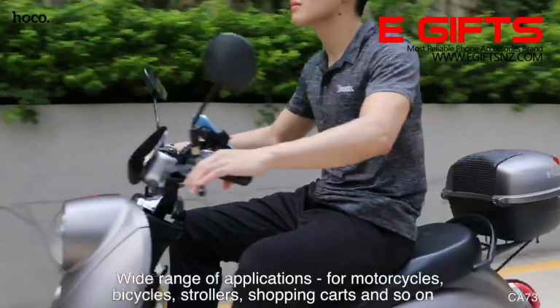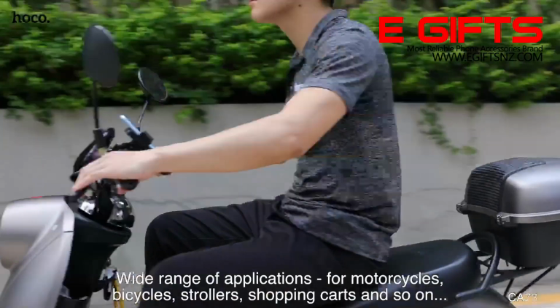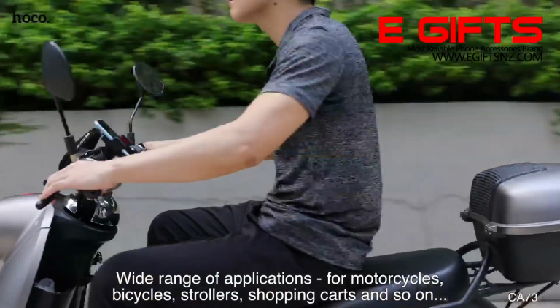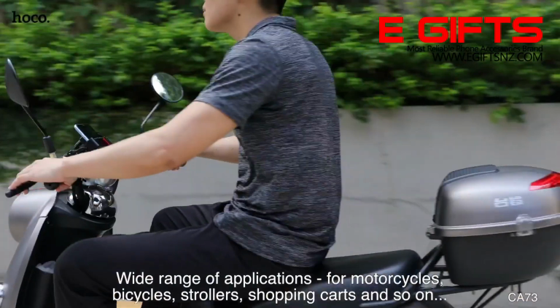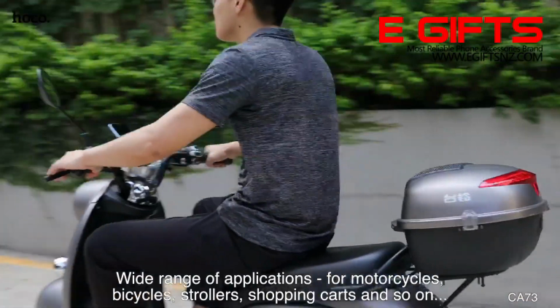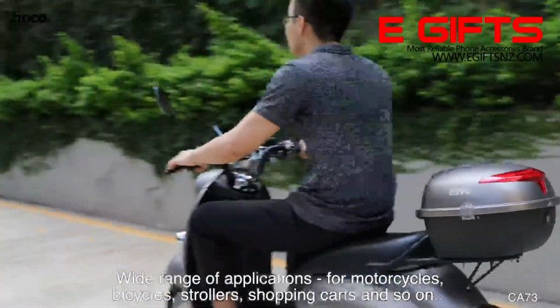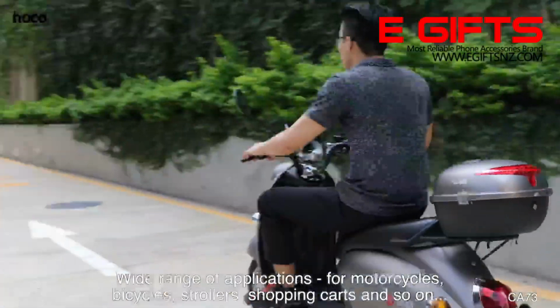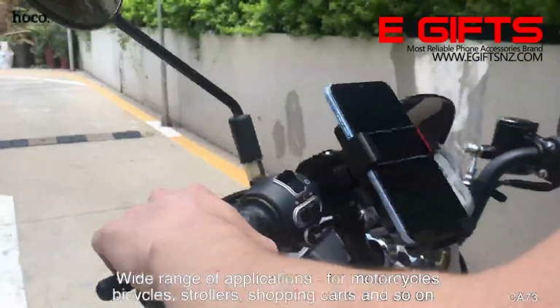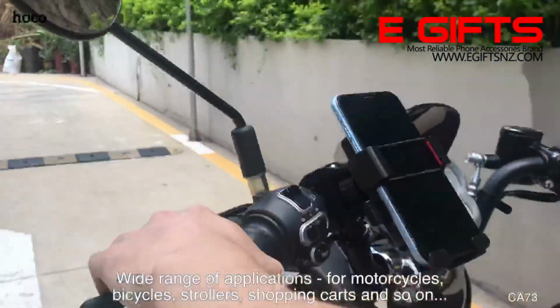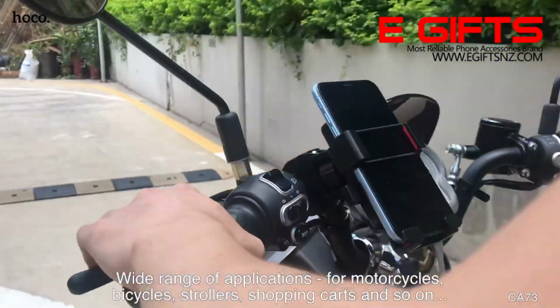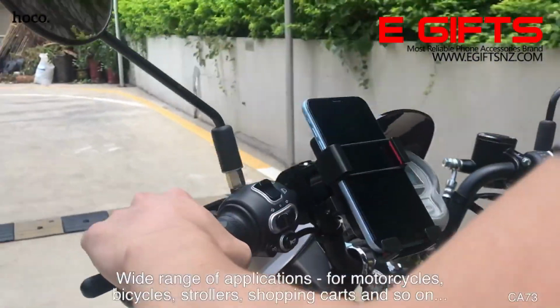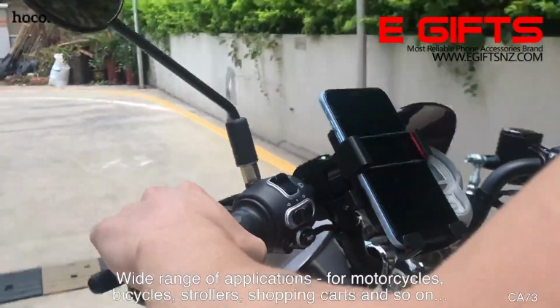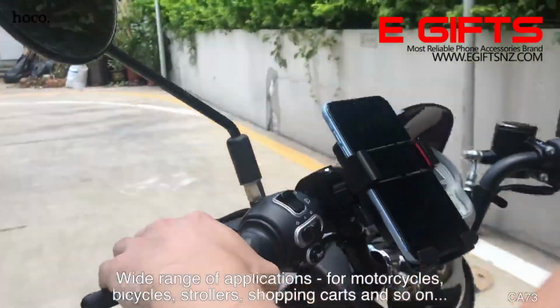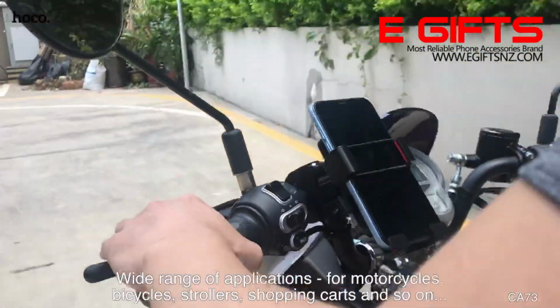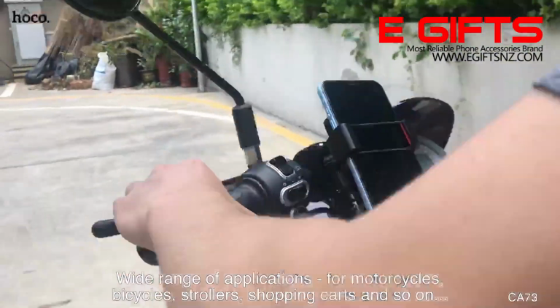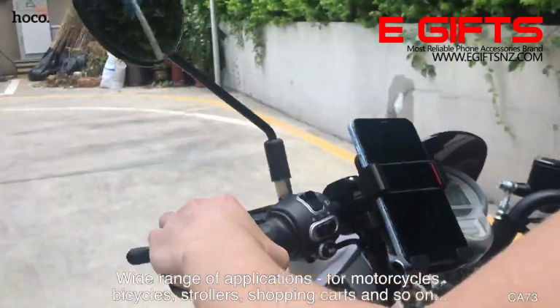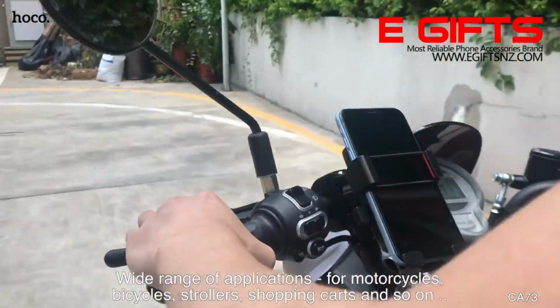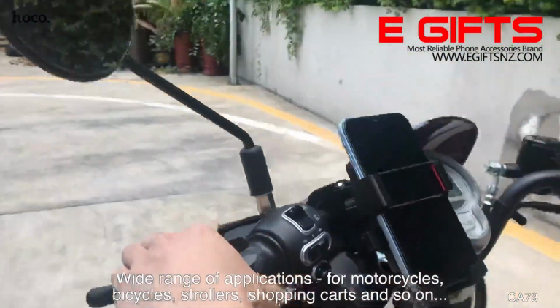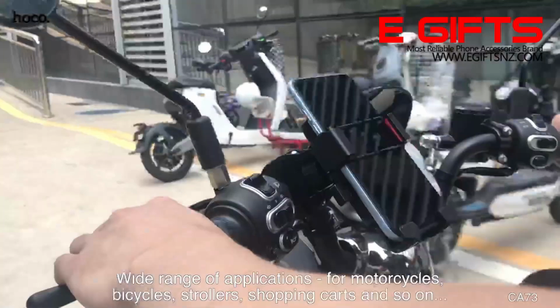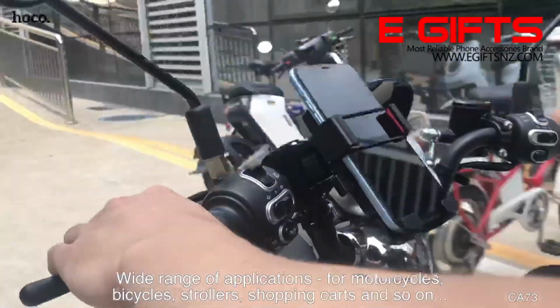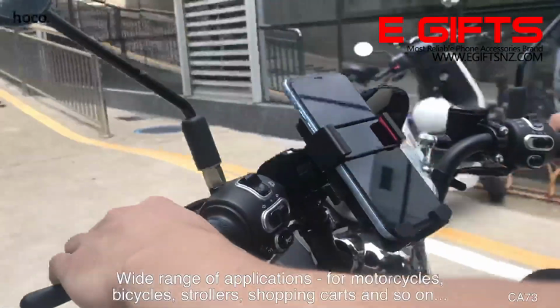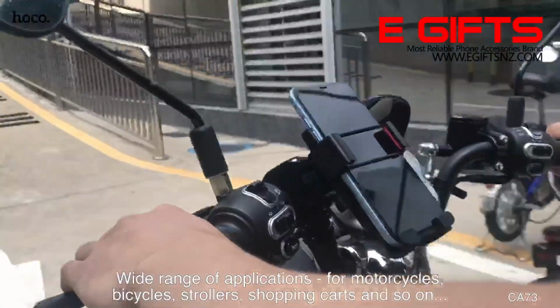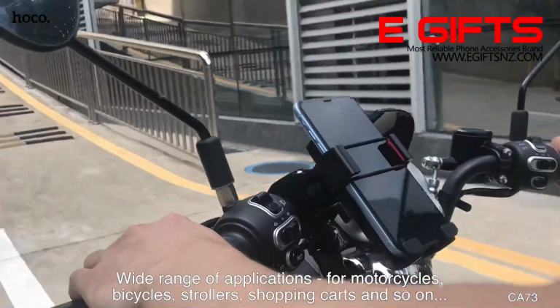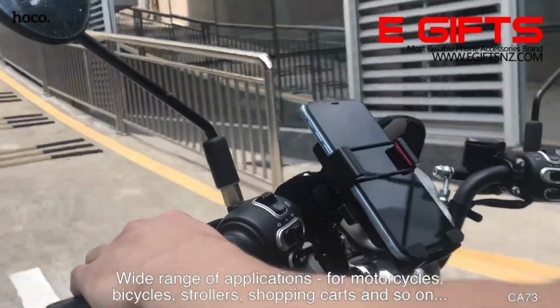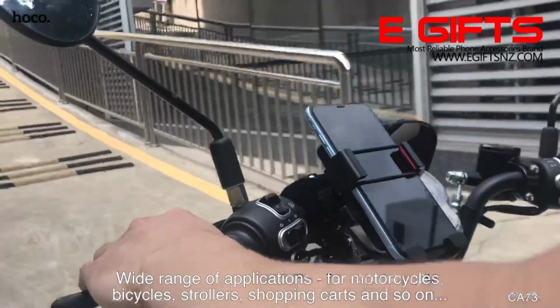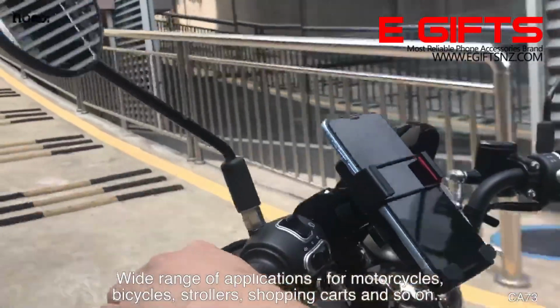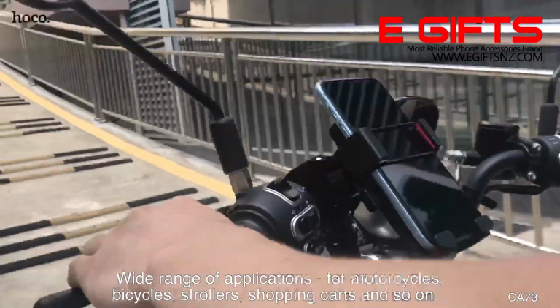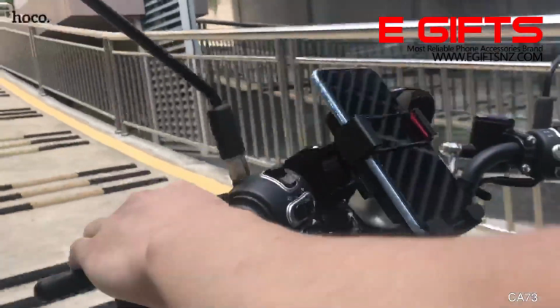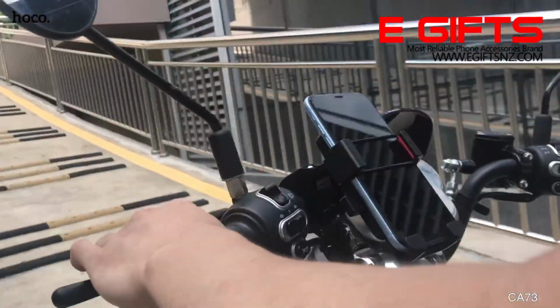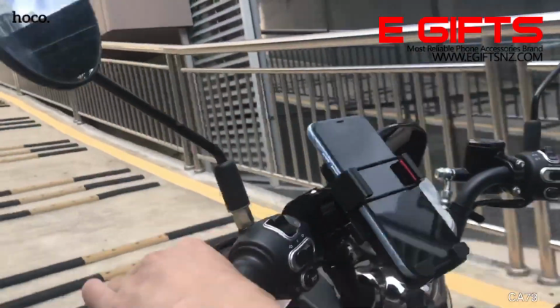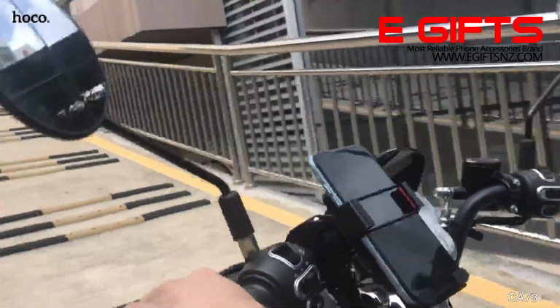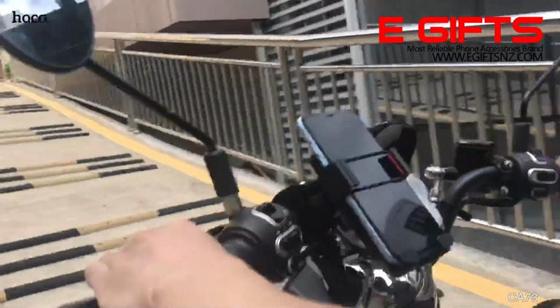Wide range of application: for motorcycles, bicycles, strollers, shopping carts, and so on.